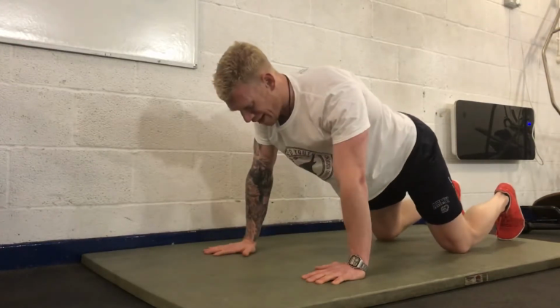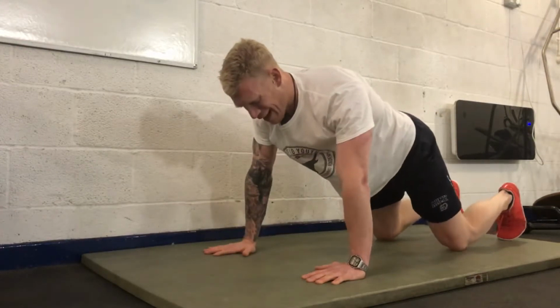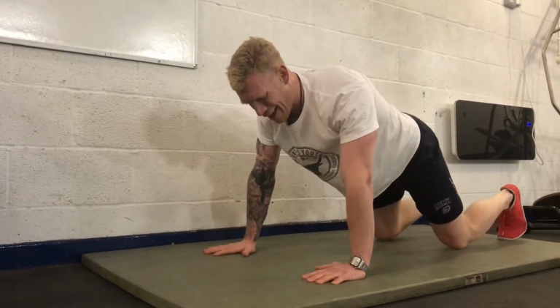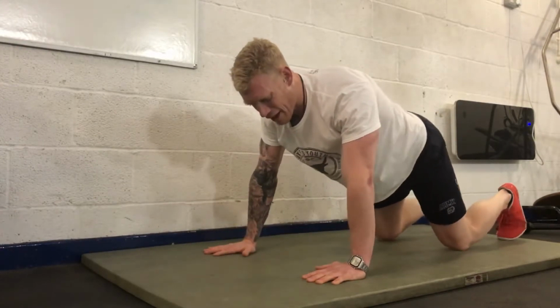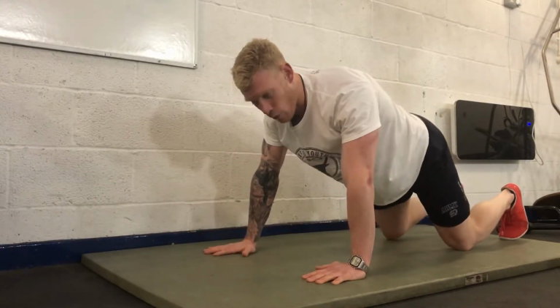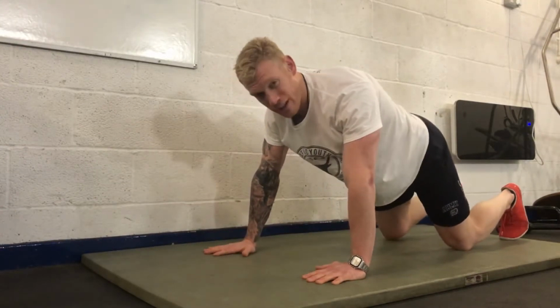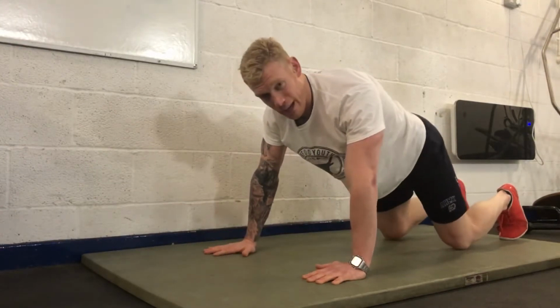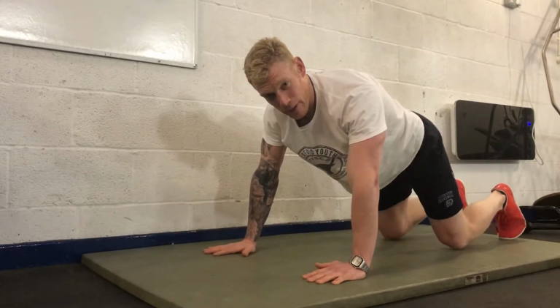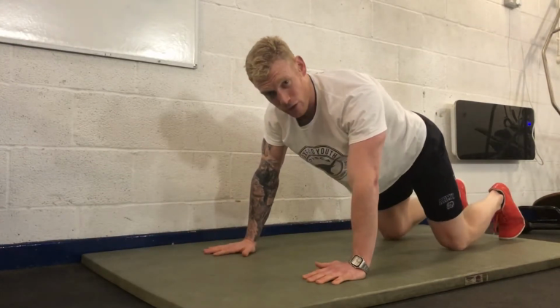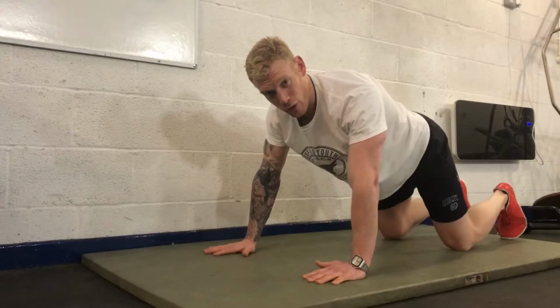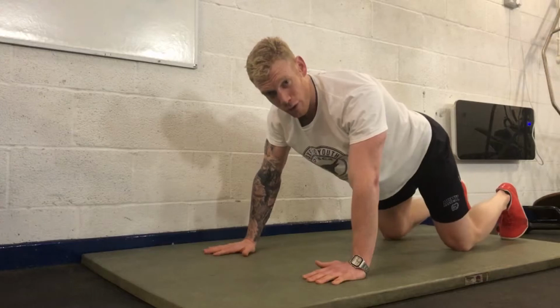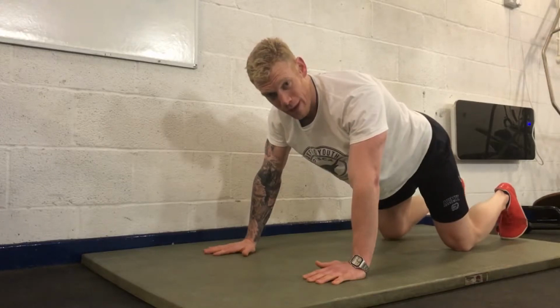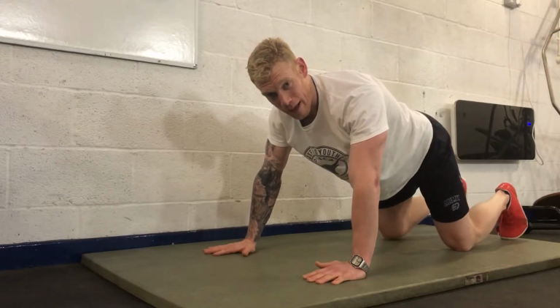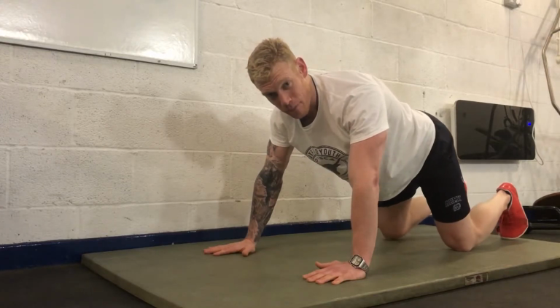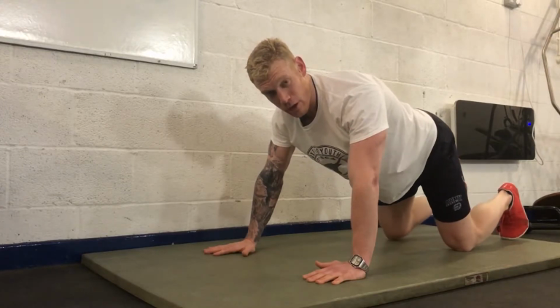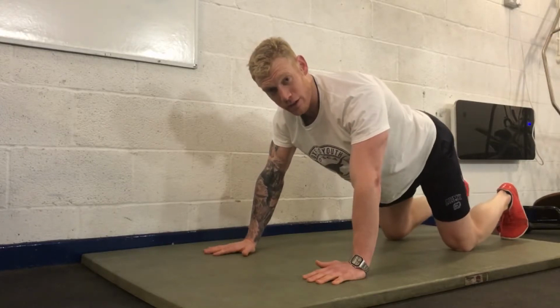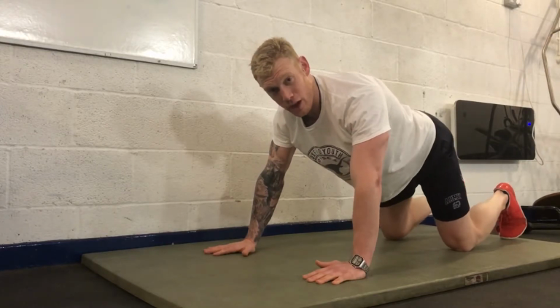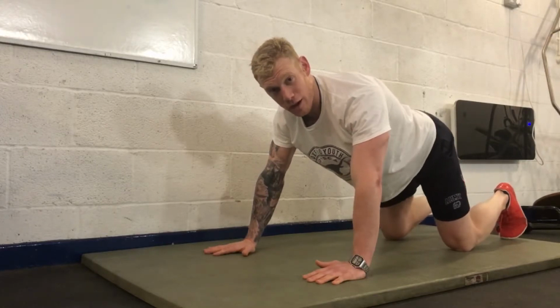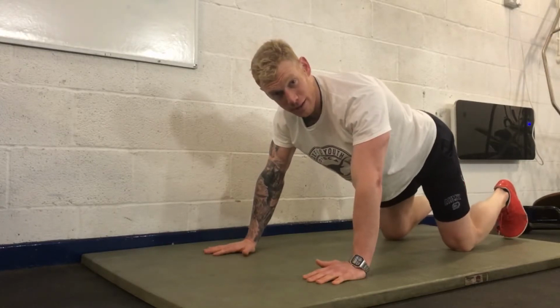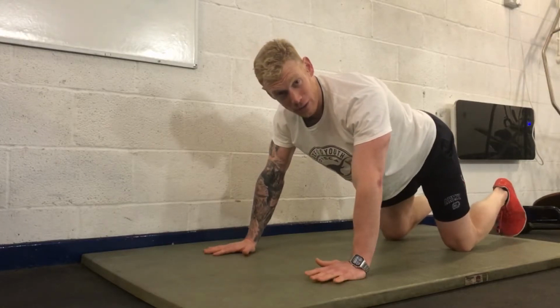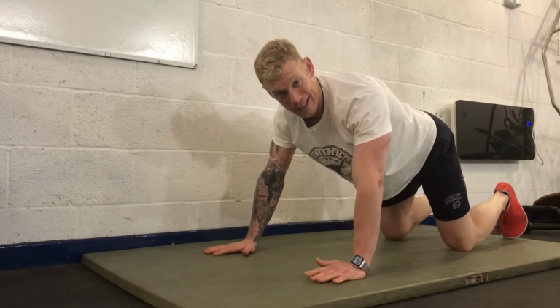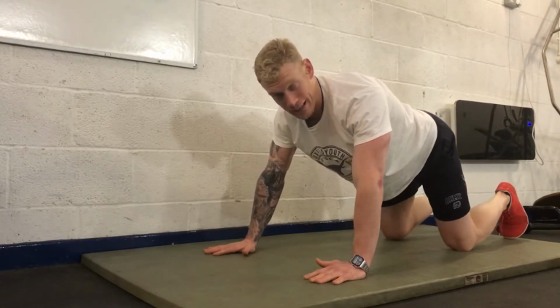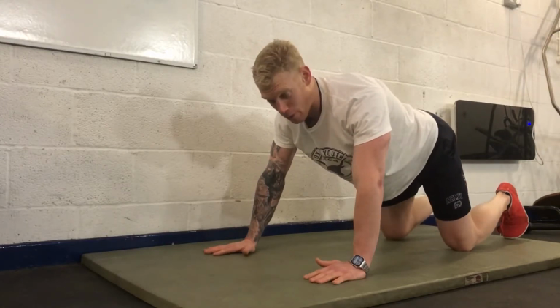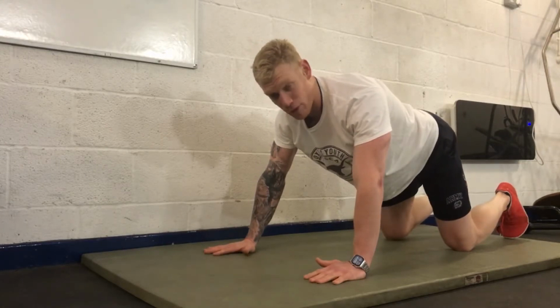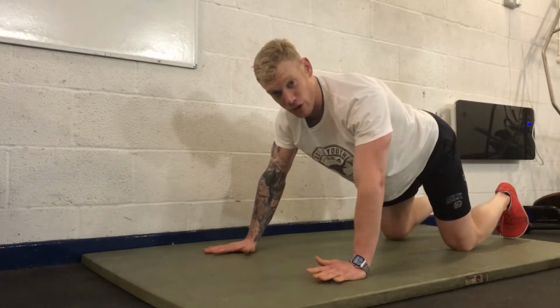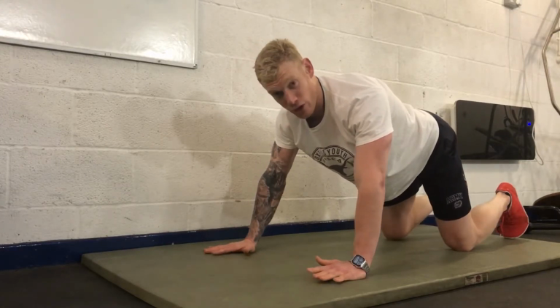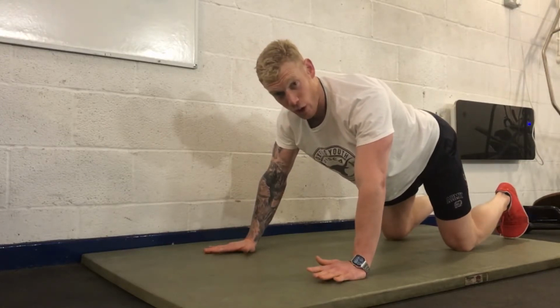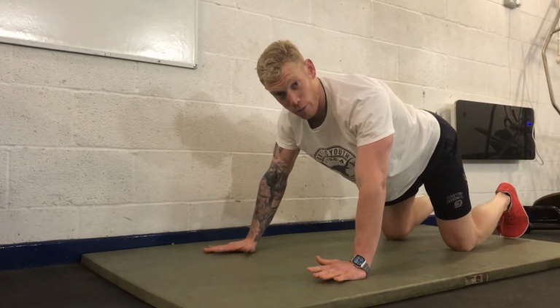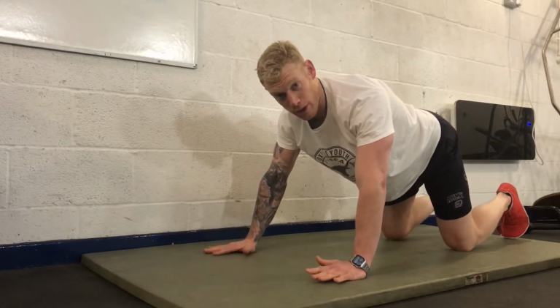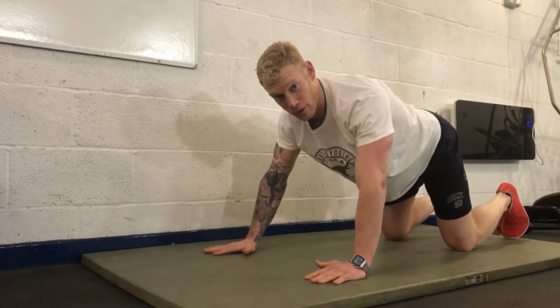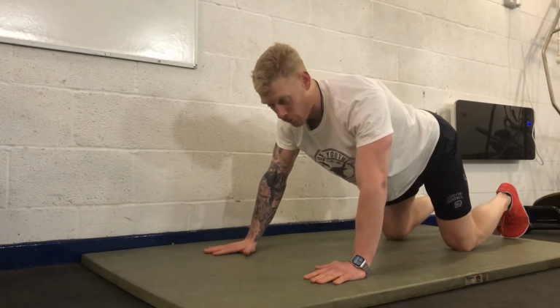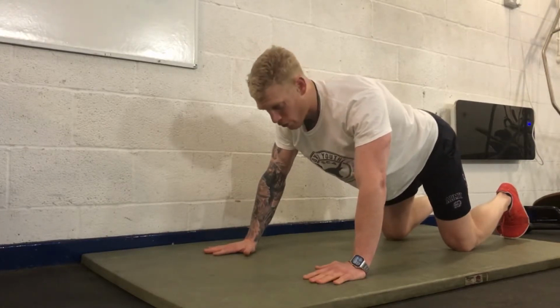And then once you get a bit stronger at that, you can start still kneeling but bring the whole body to the floor.